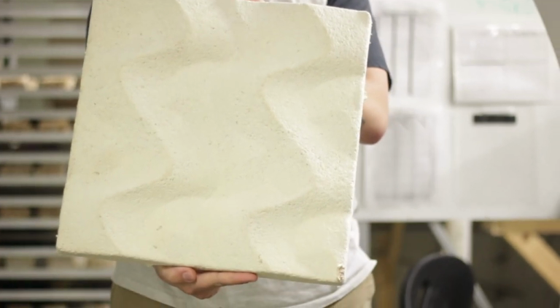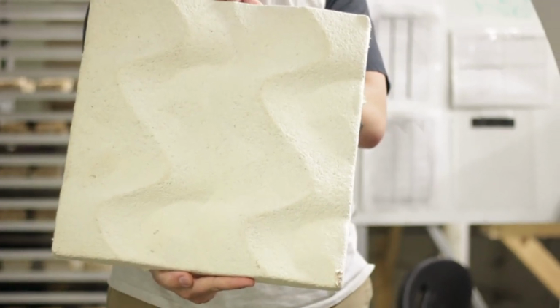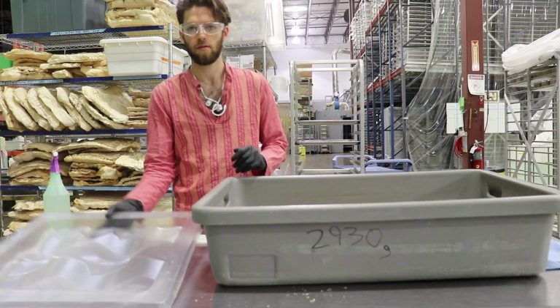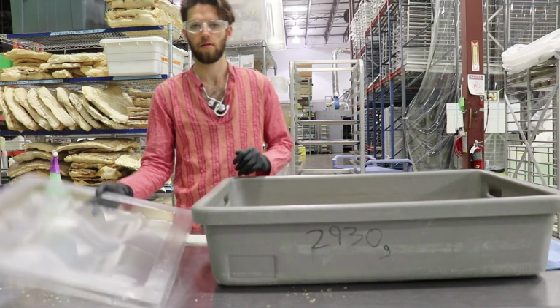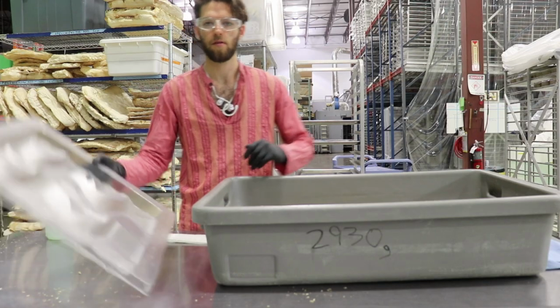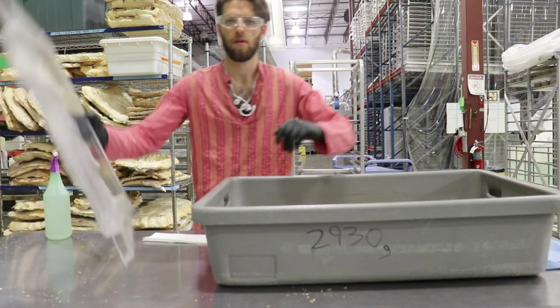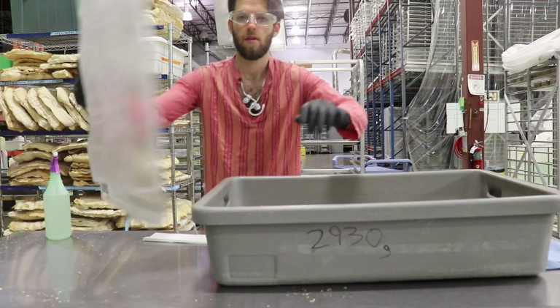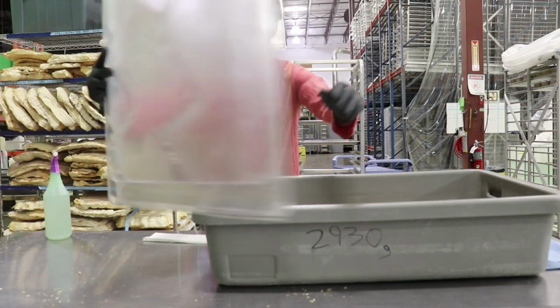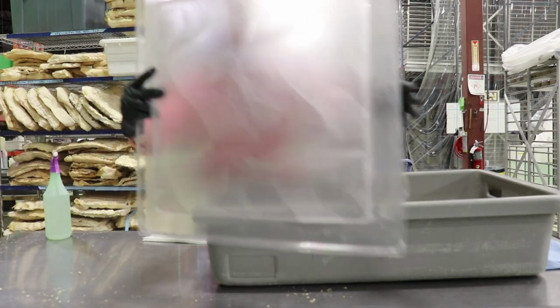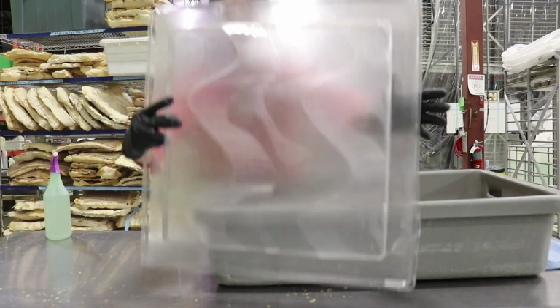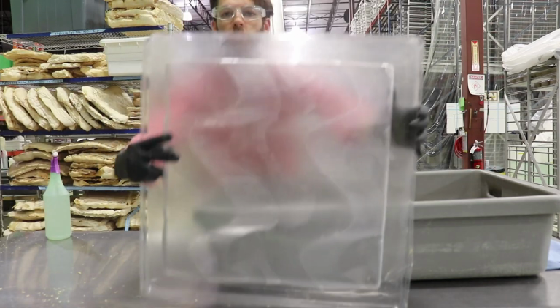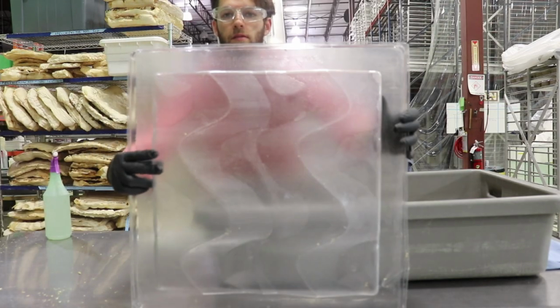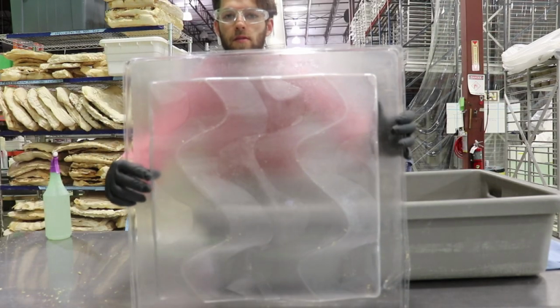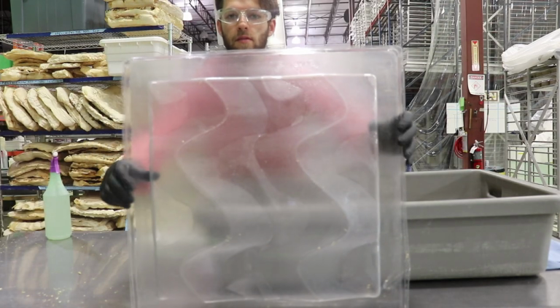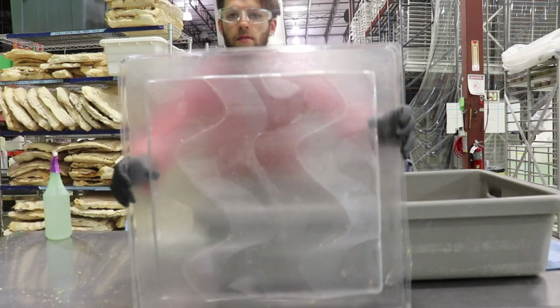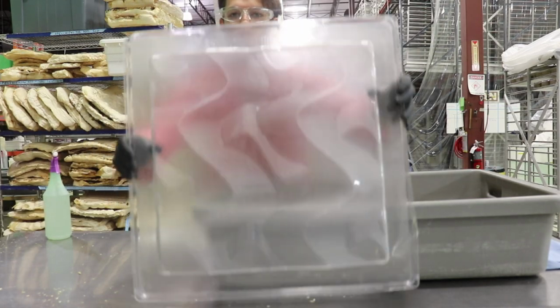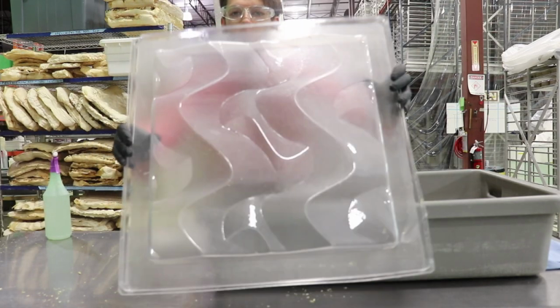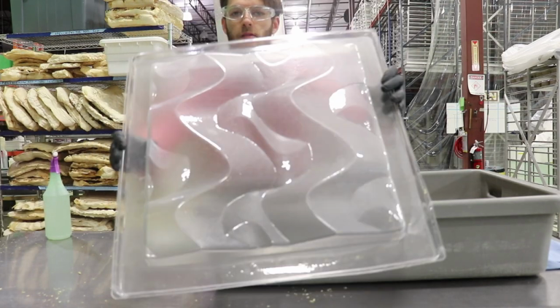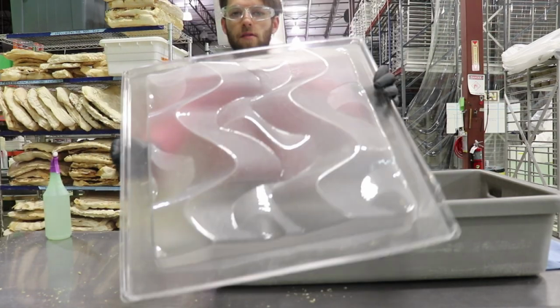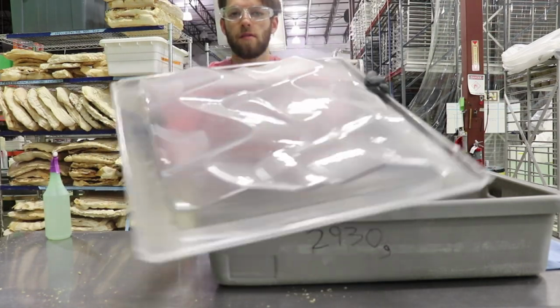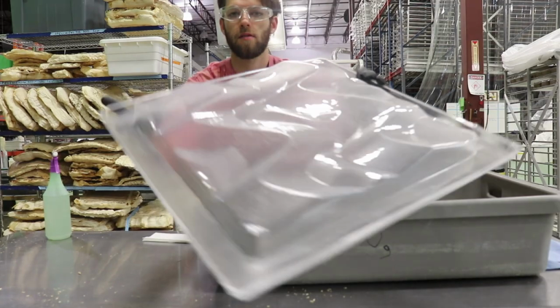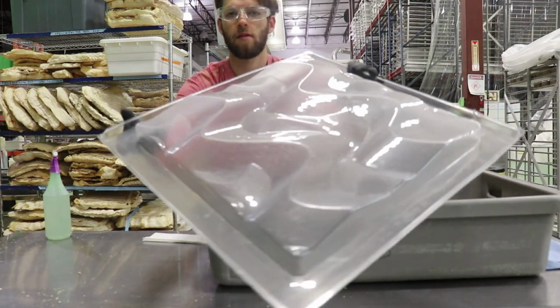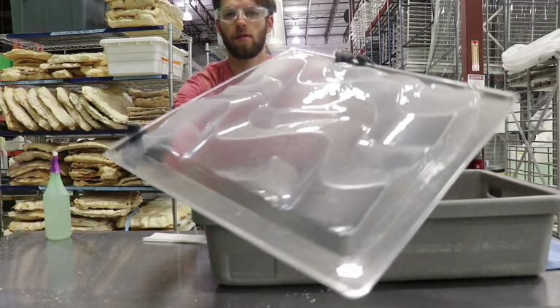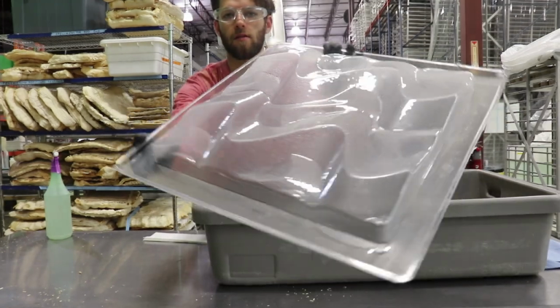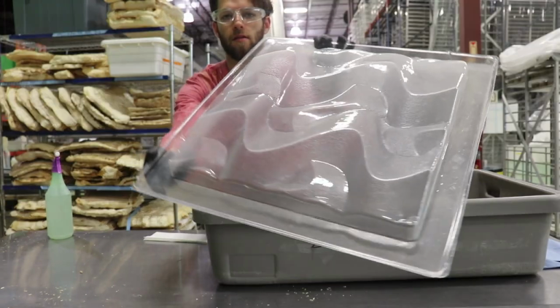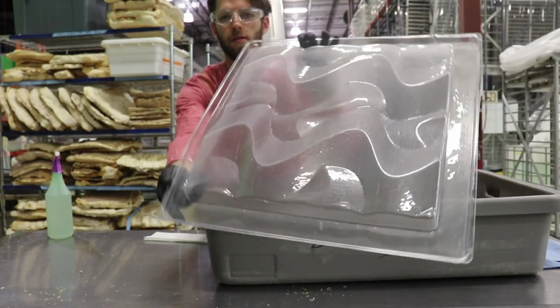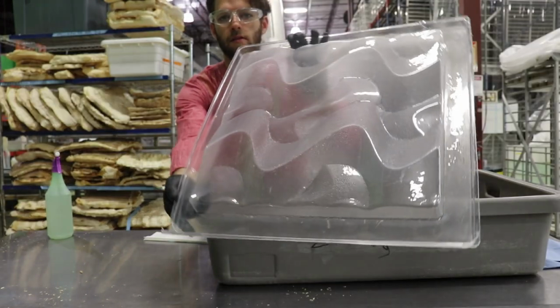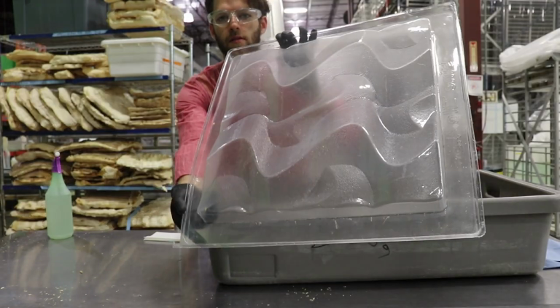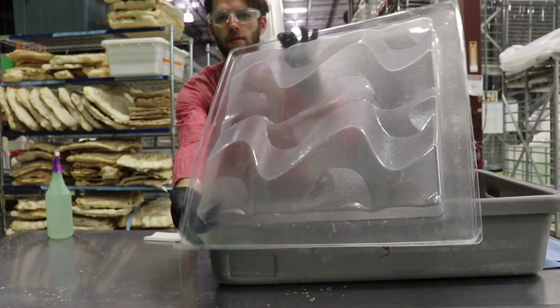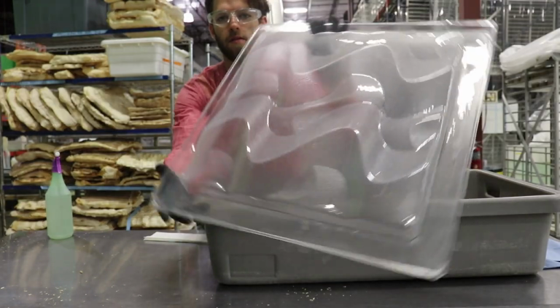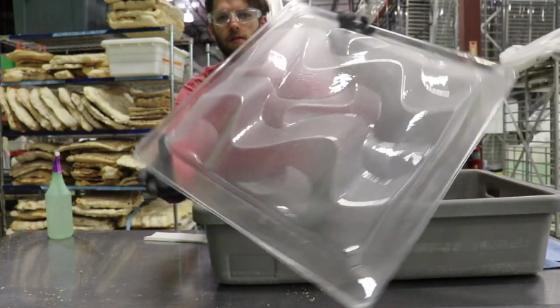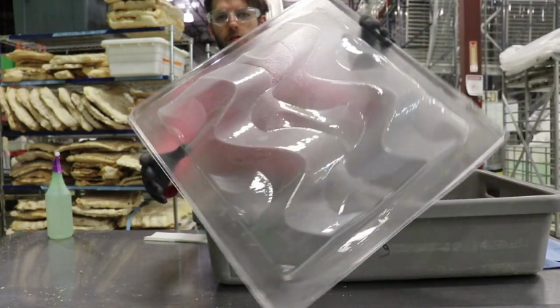Here is our growth form for our acoustic tile. You can see that it has these sine wave patterns.